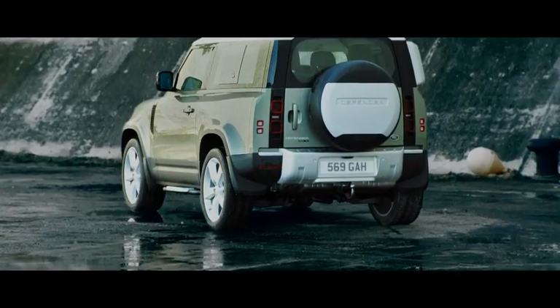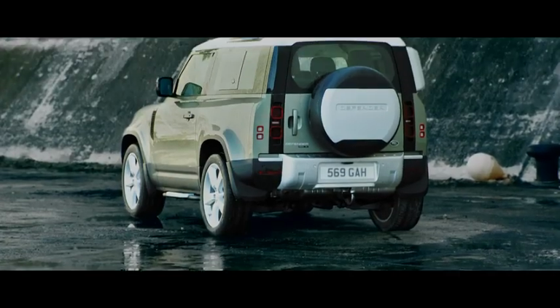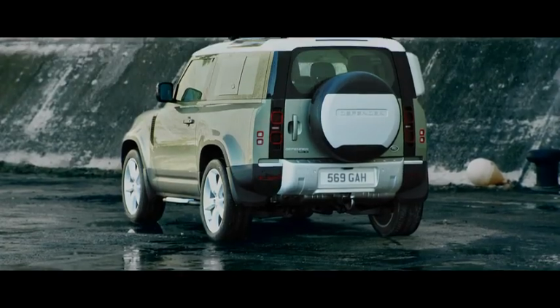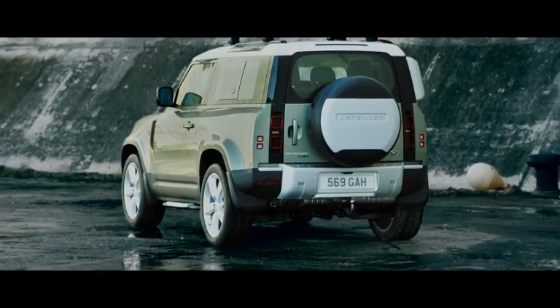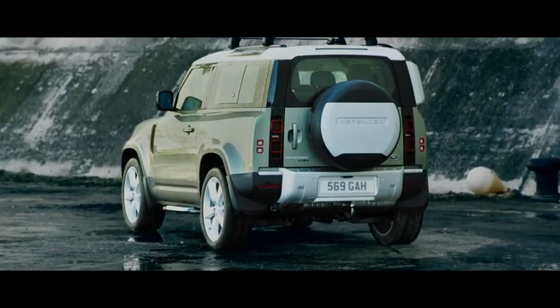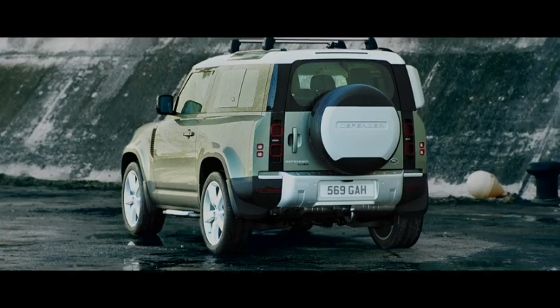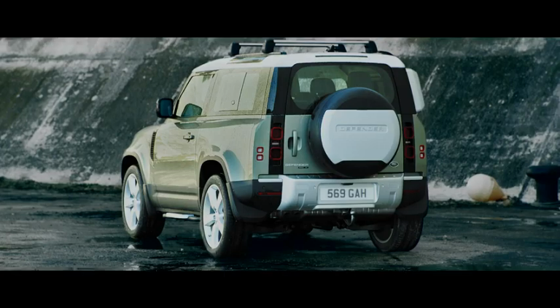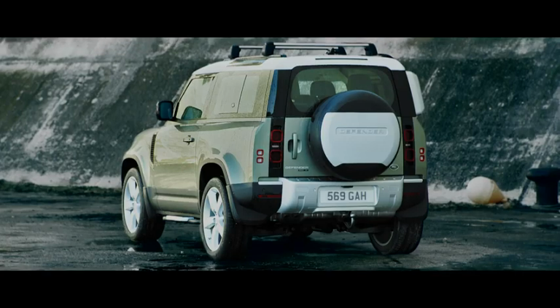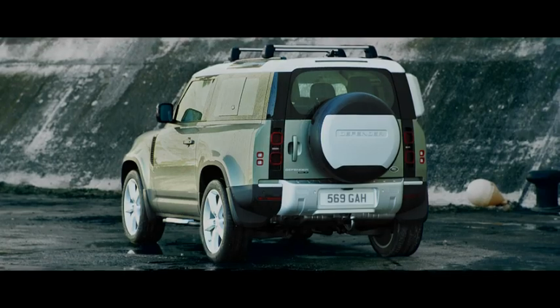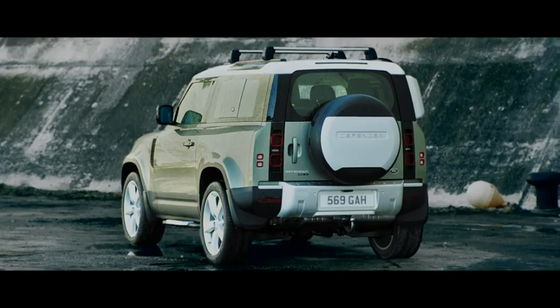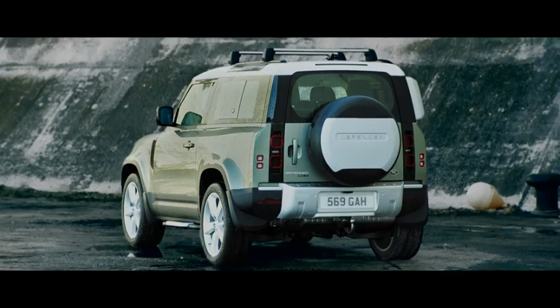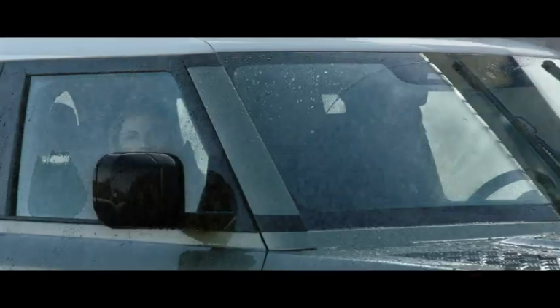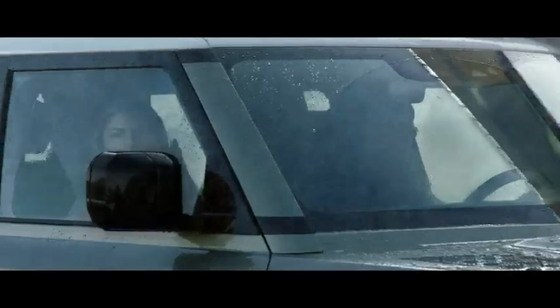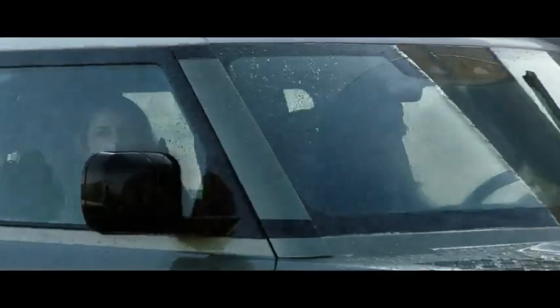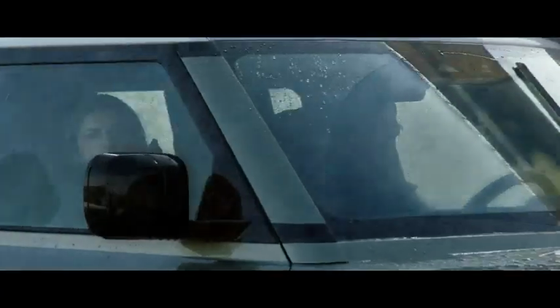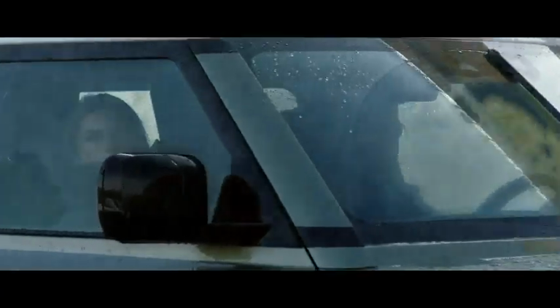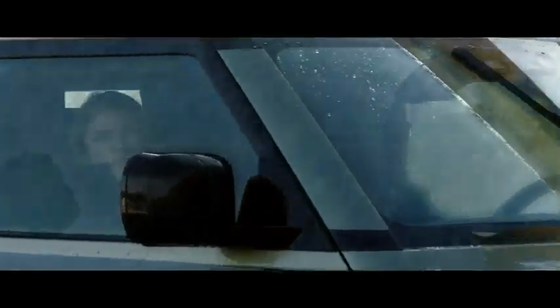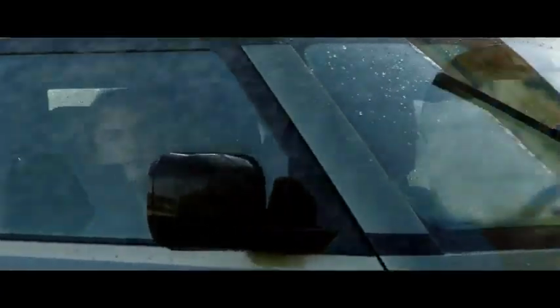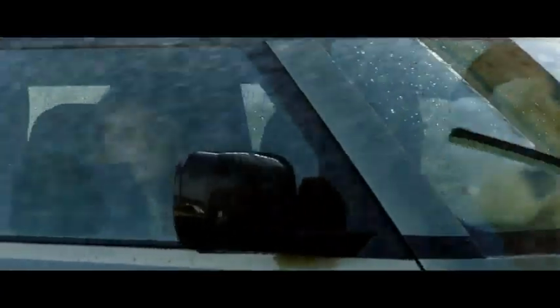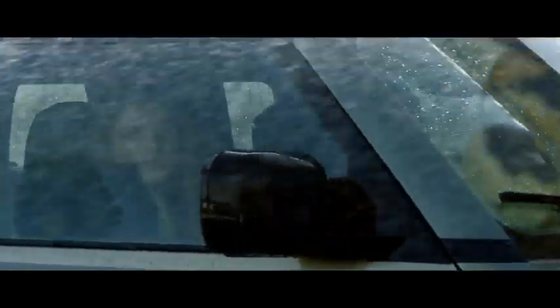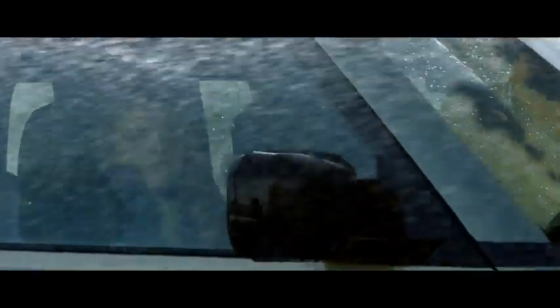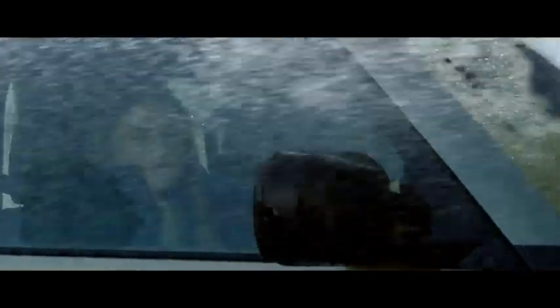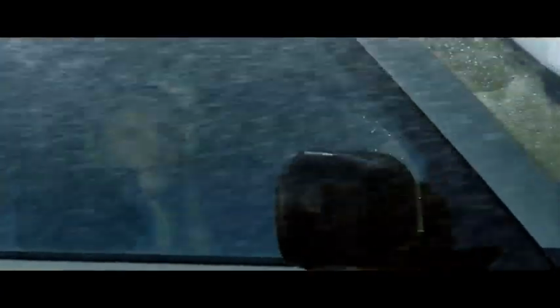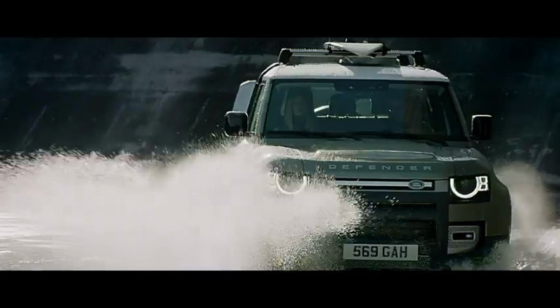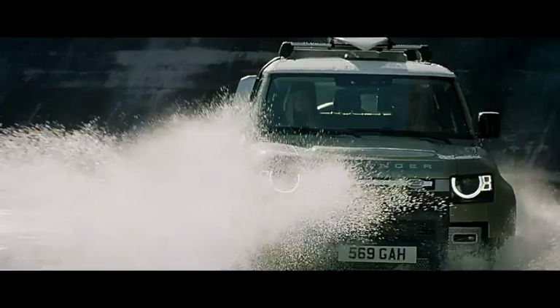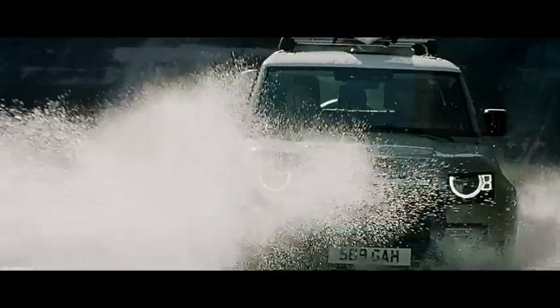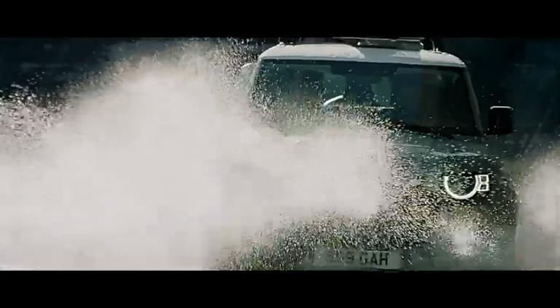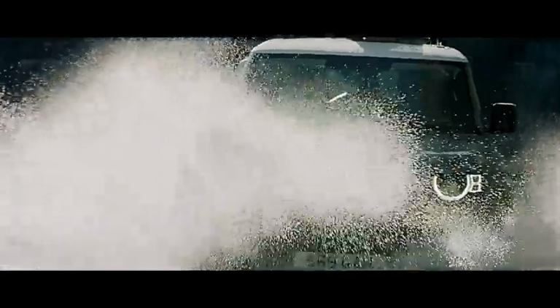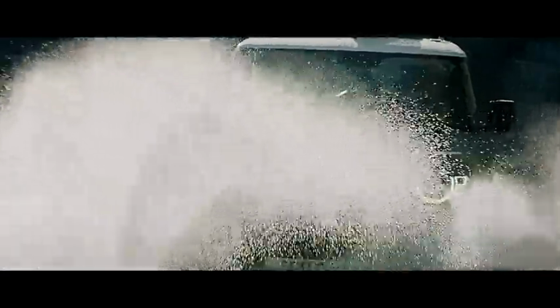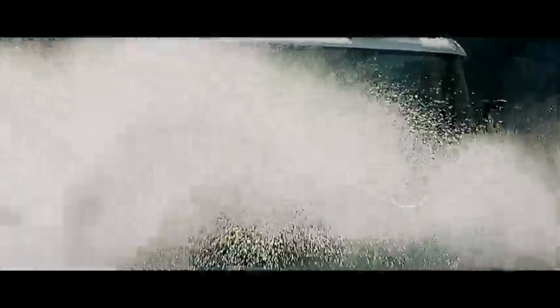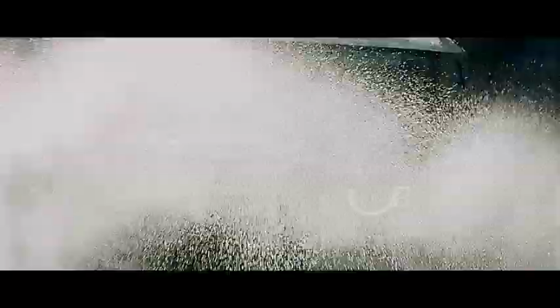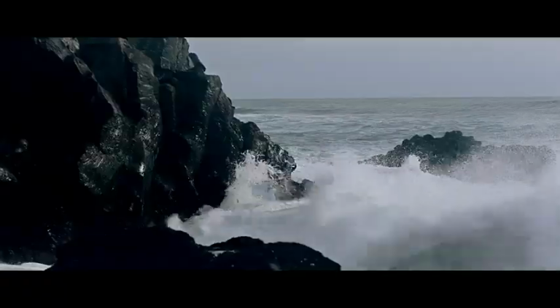So go on, get out there. Defender's ready for anything.